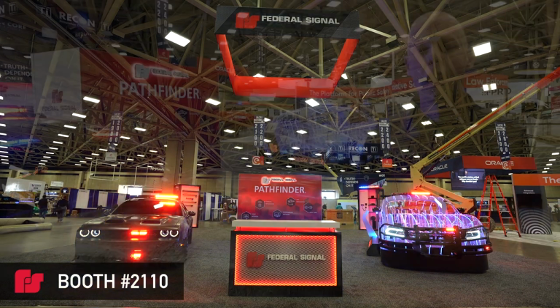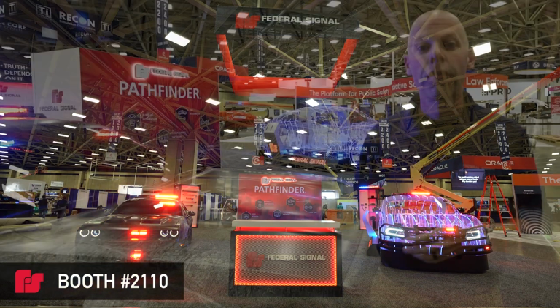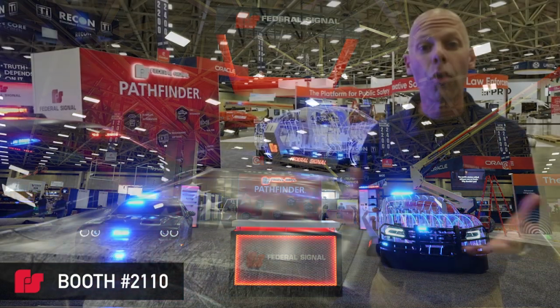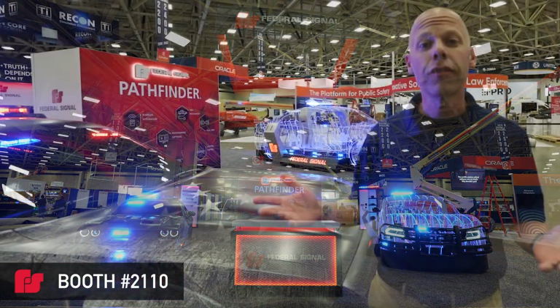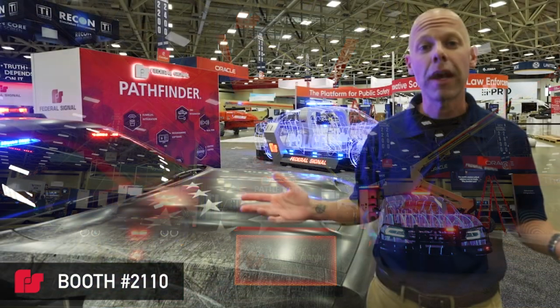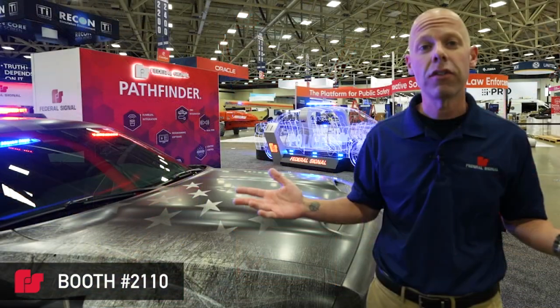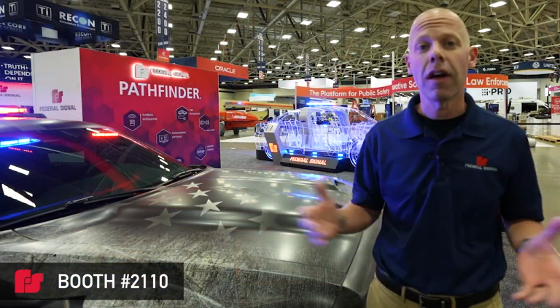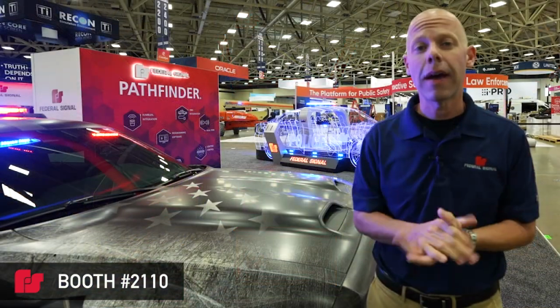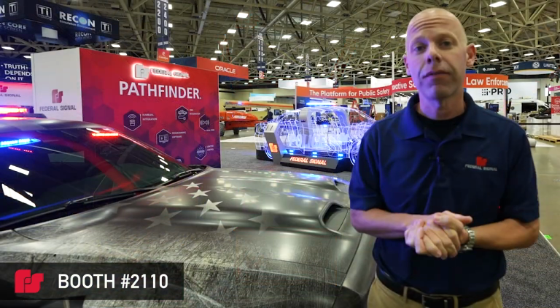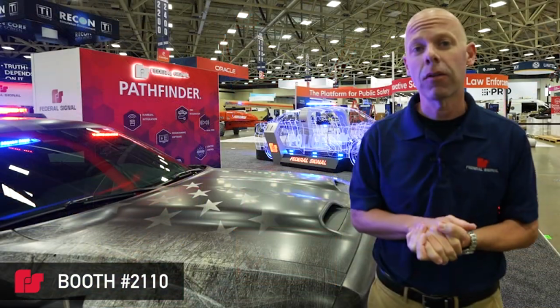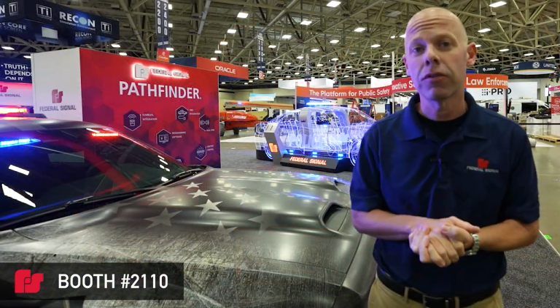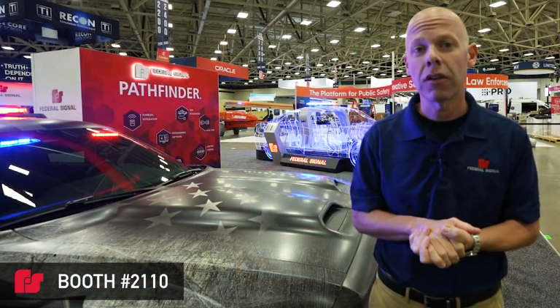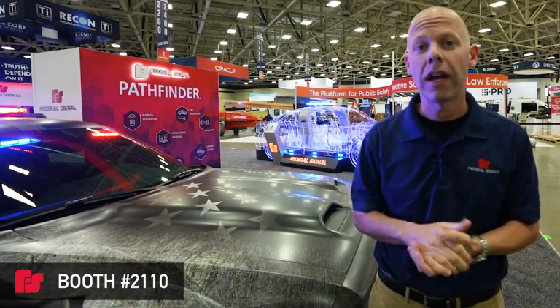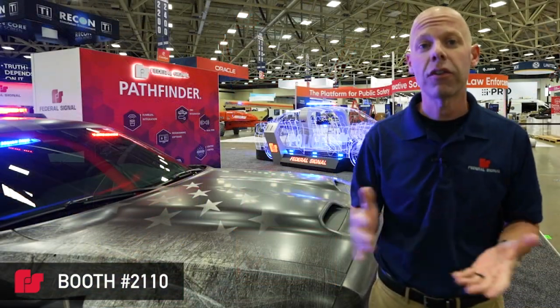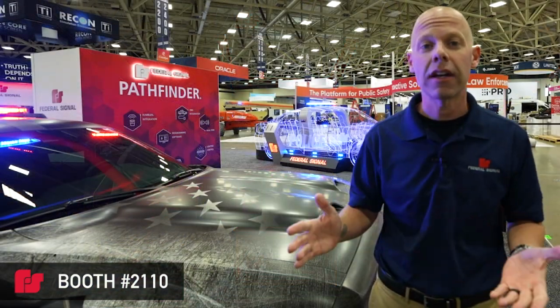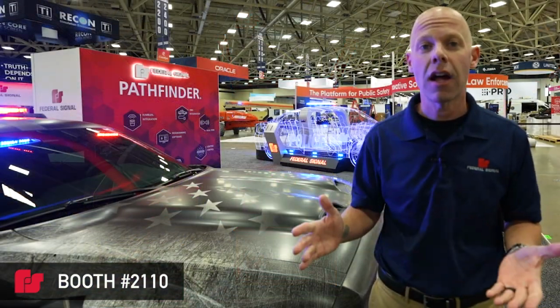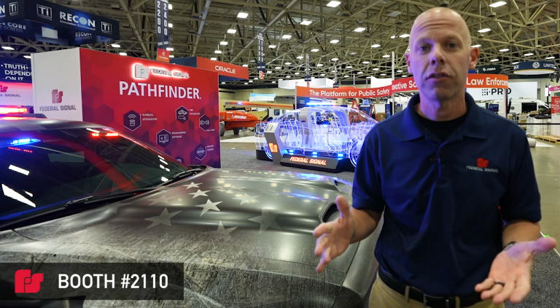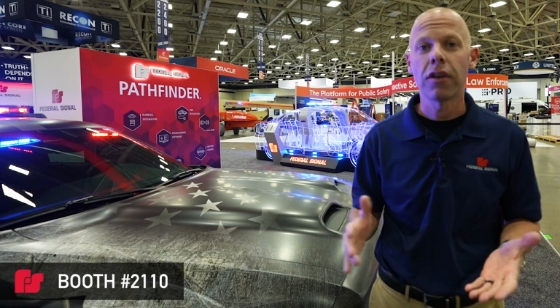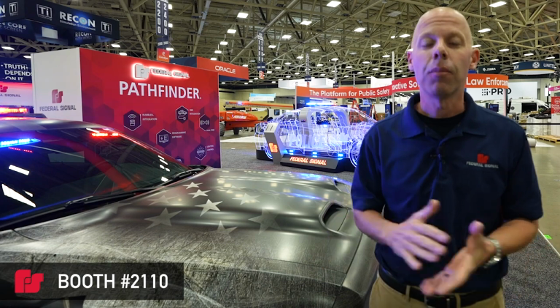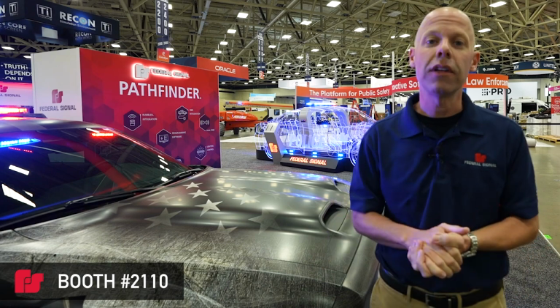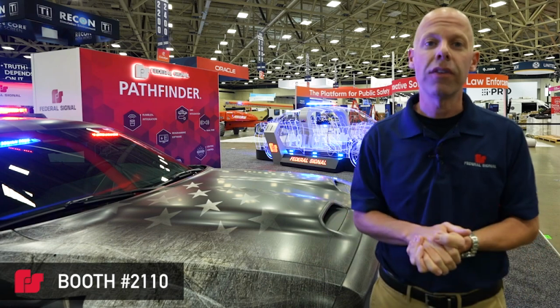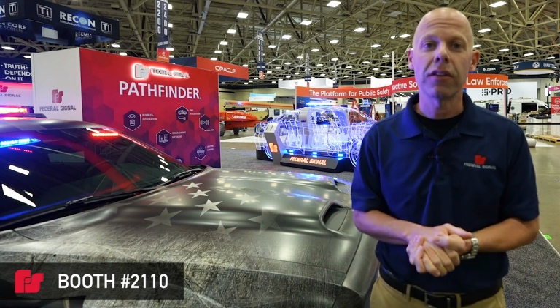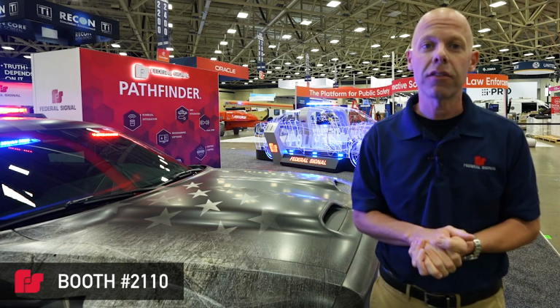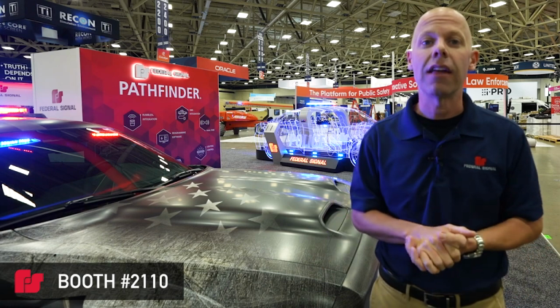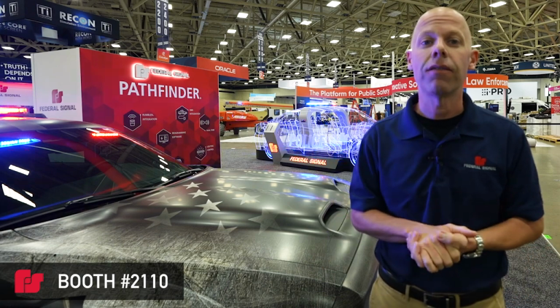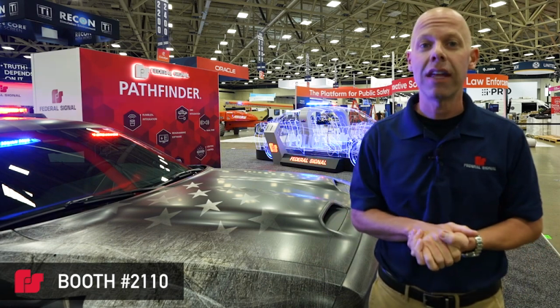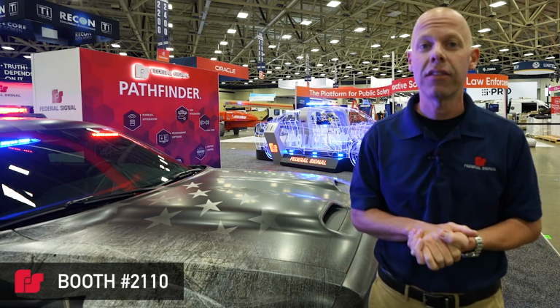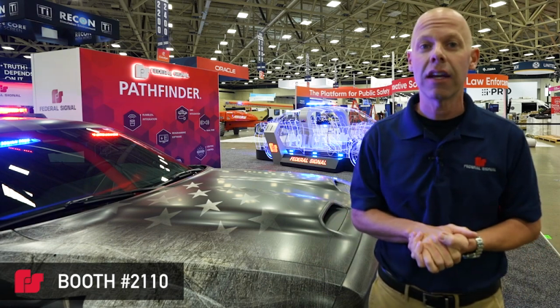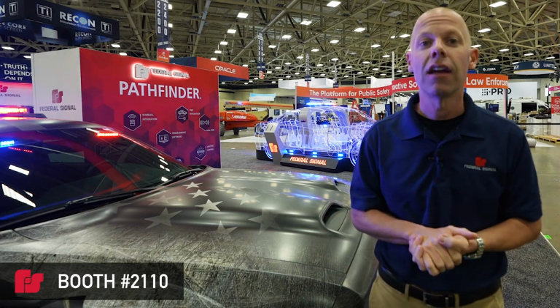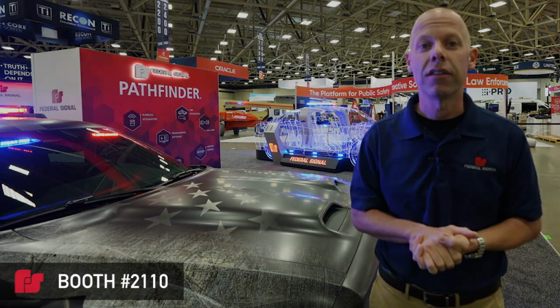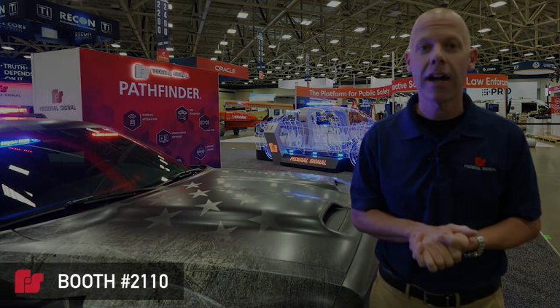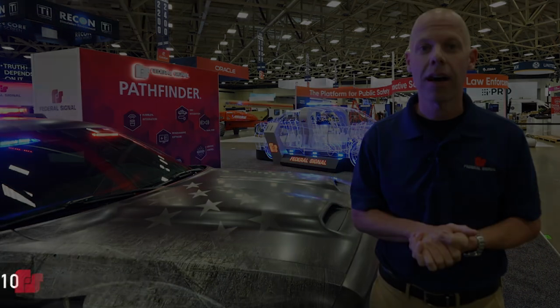For more information about Federal Signal and our technologies, please visit us at fedsig.com.